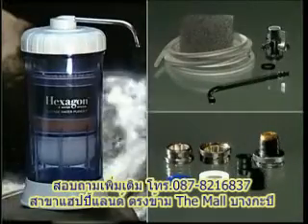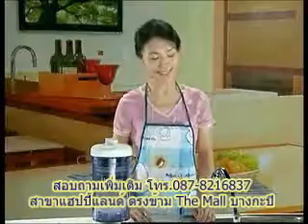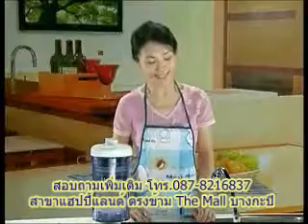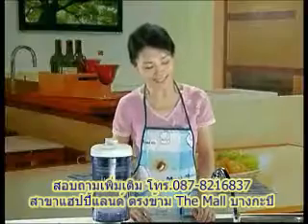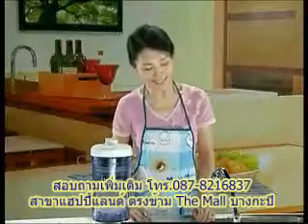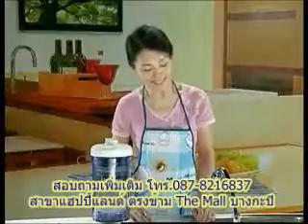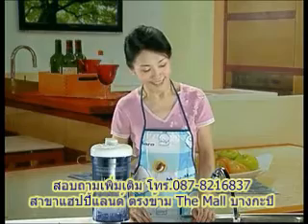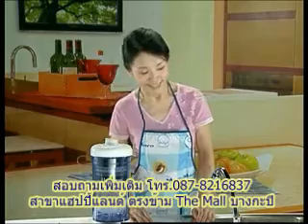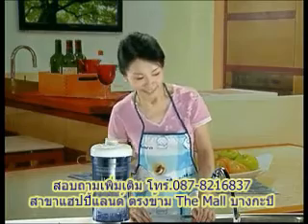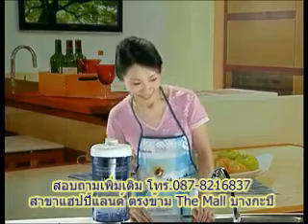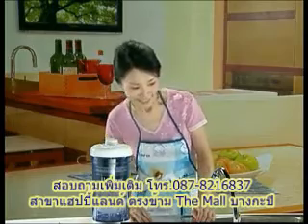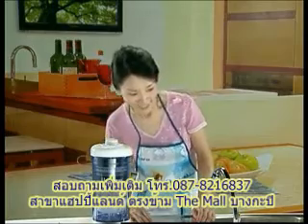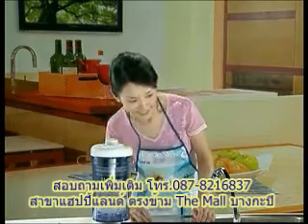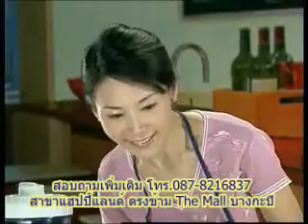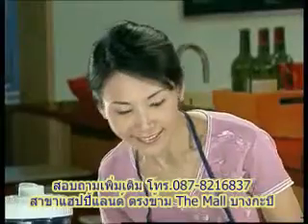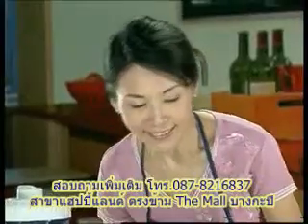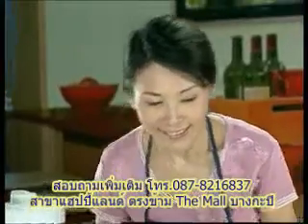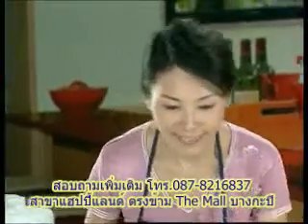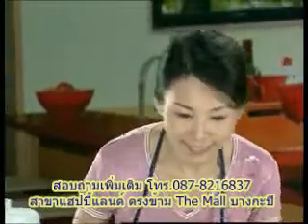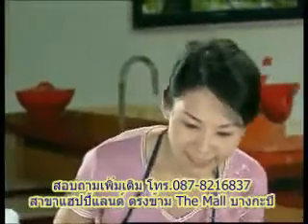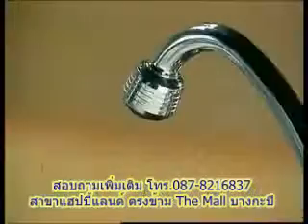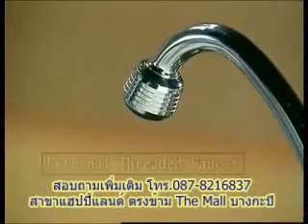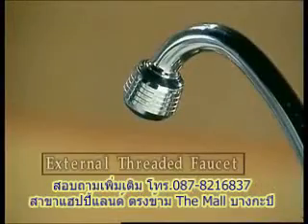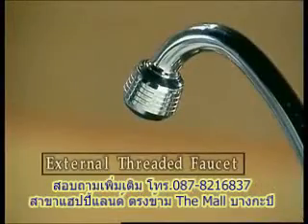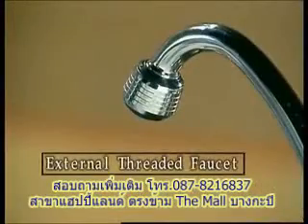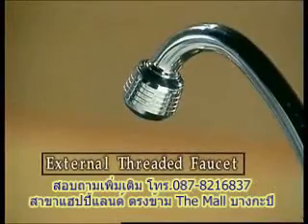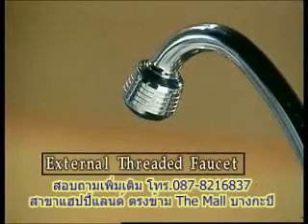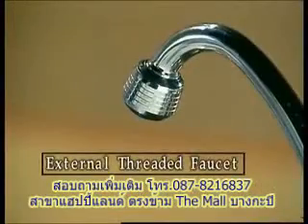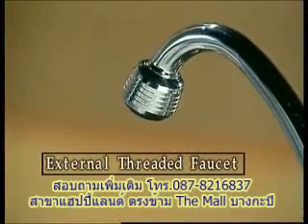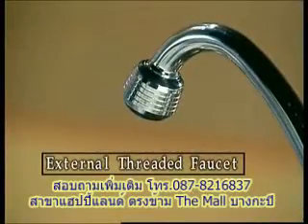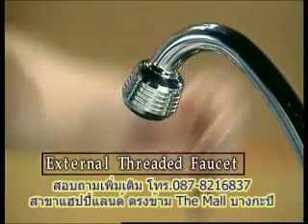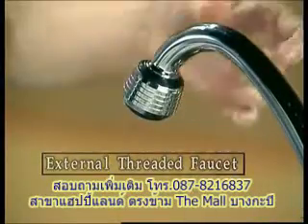First, check the tap in your house. We will now demonstrate the installation for an external threaded faucet.